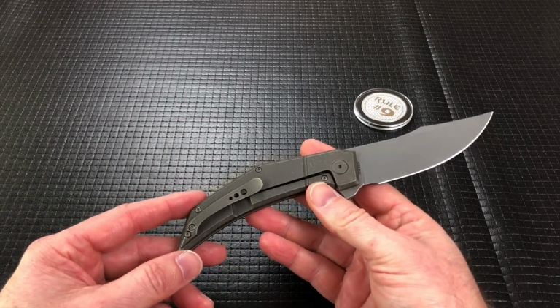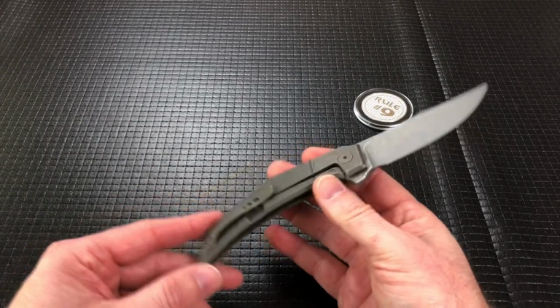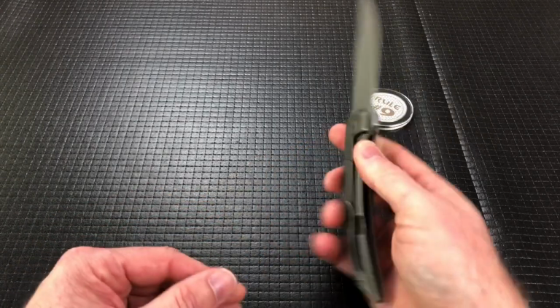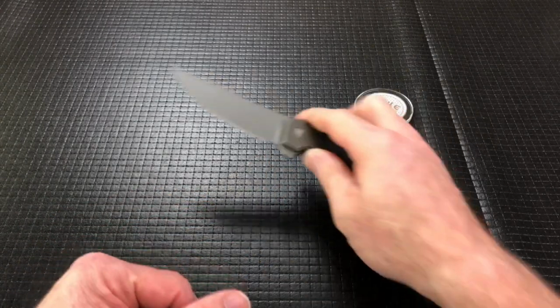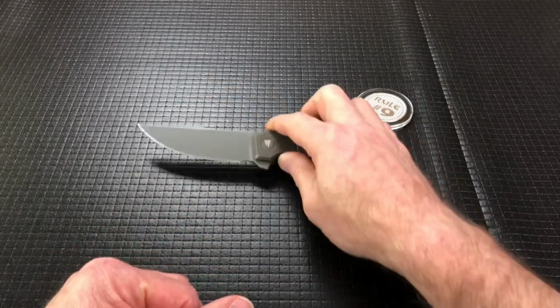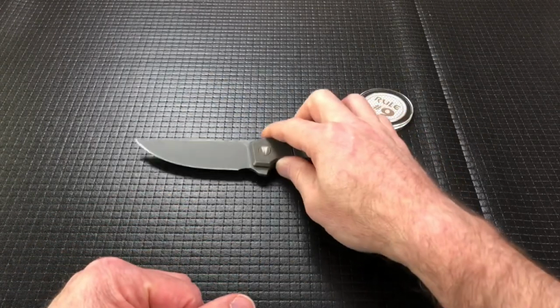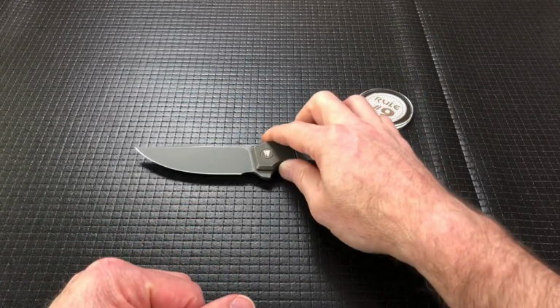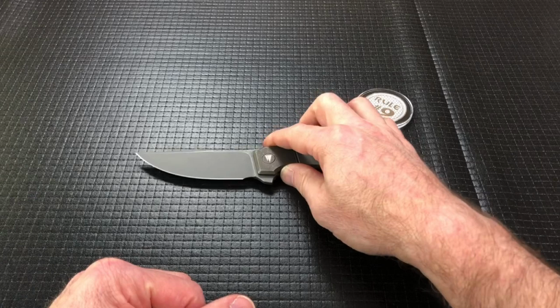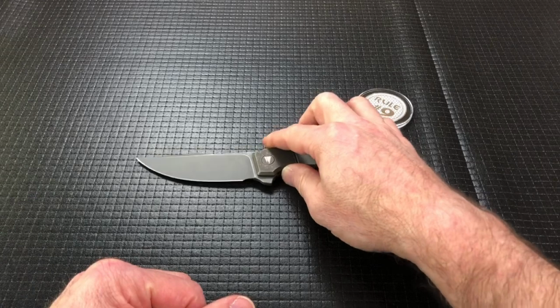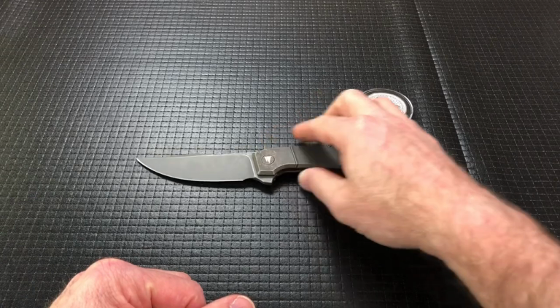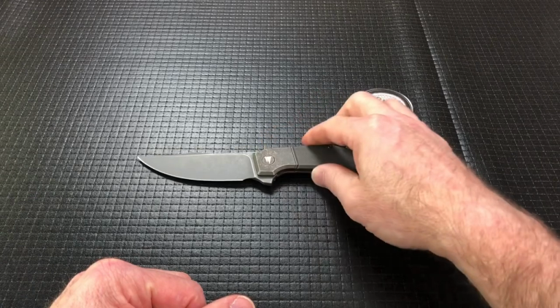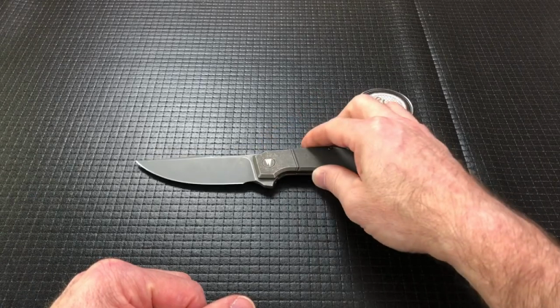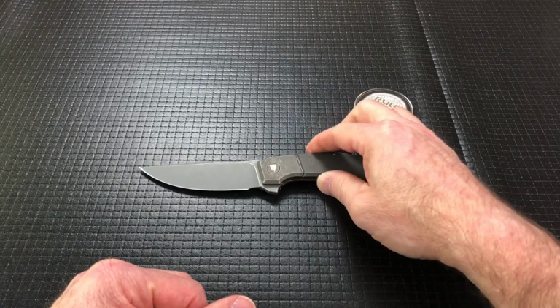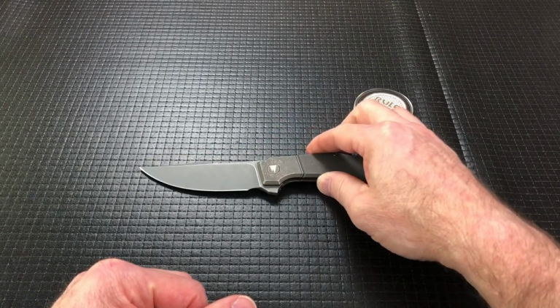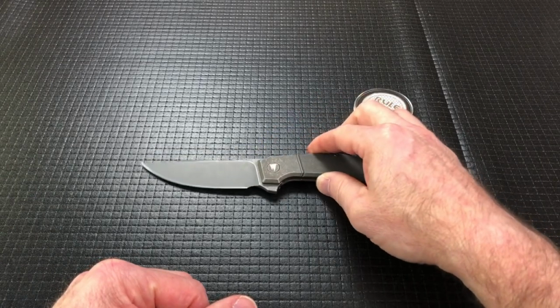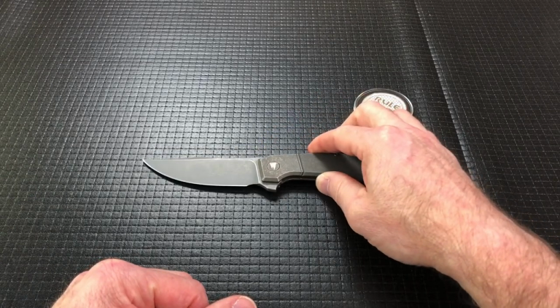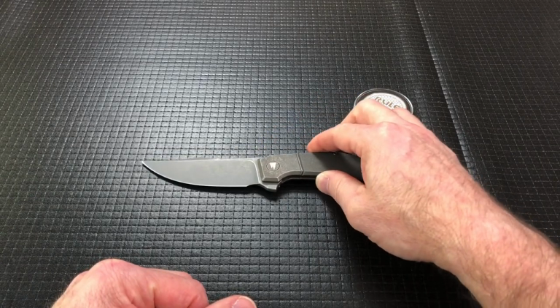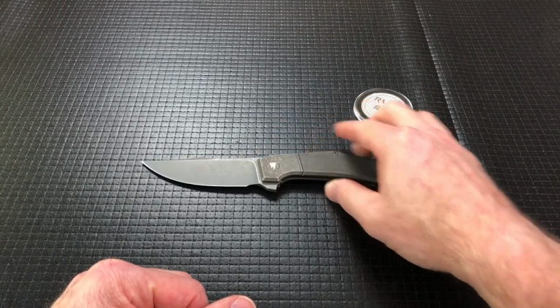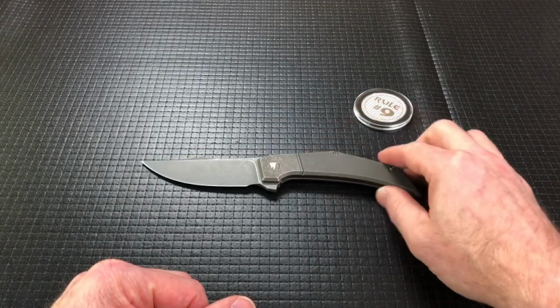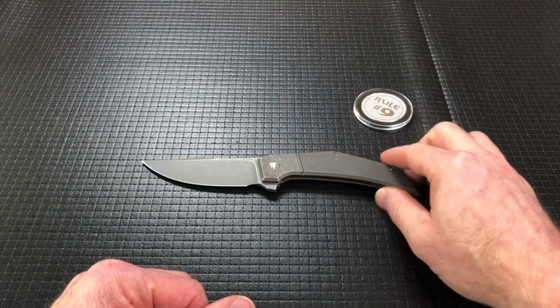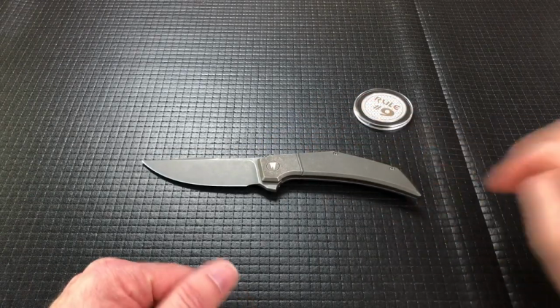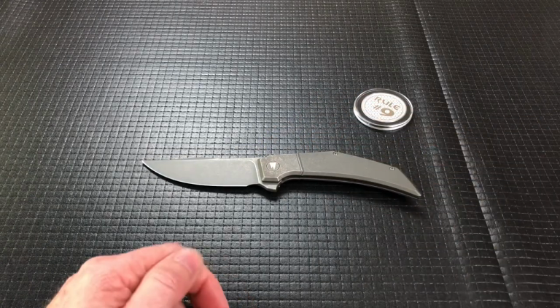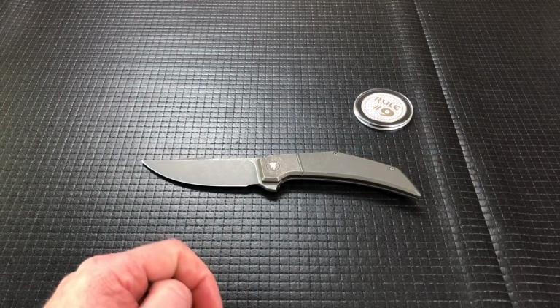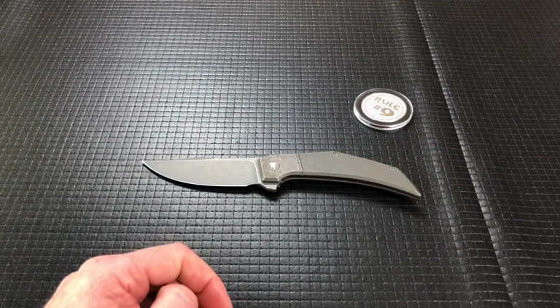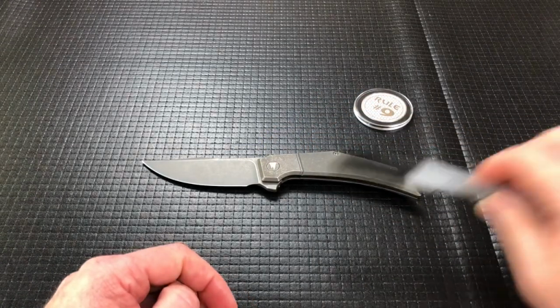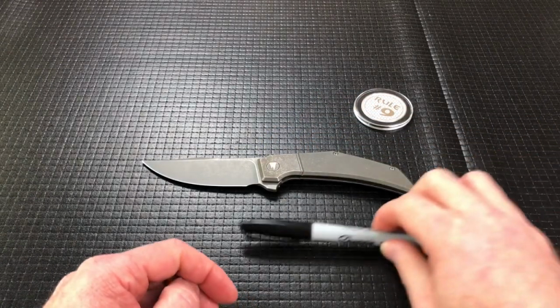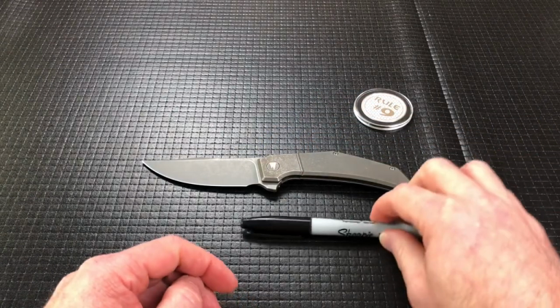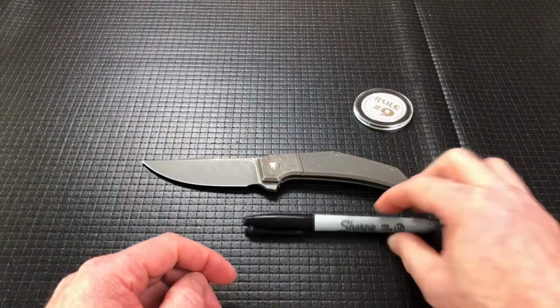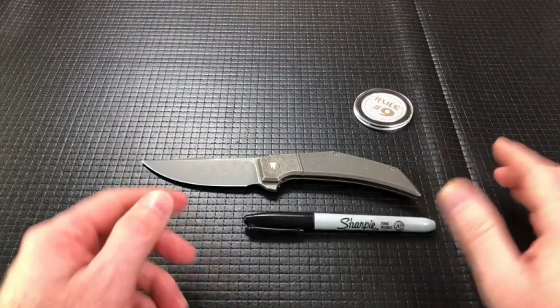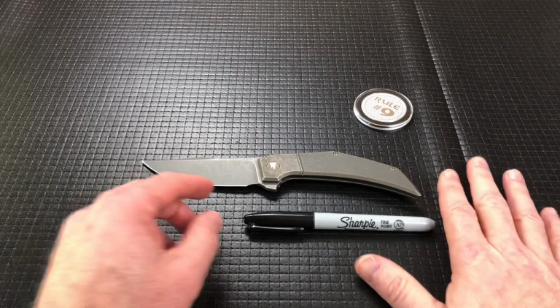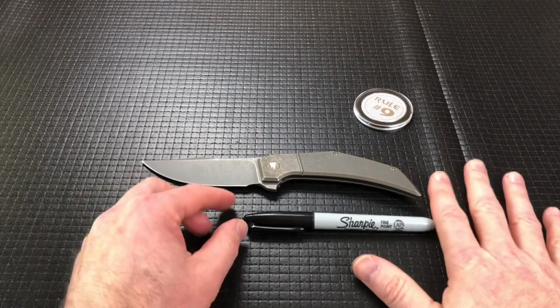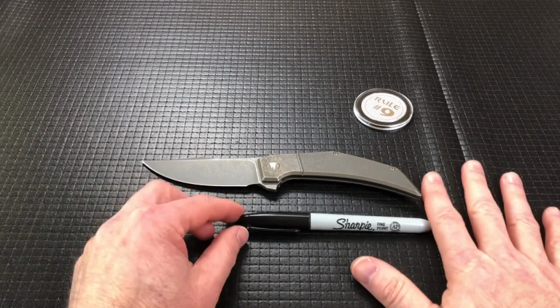These were sold exclusively through Arizona Custom Knives and they're about $380. I don't know if they have any left — I did not check.